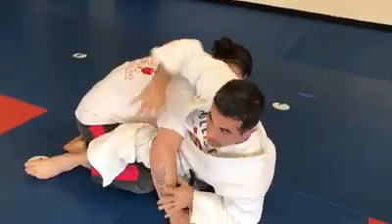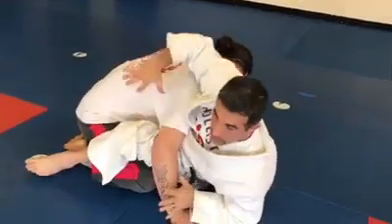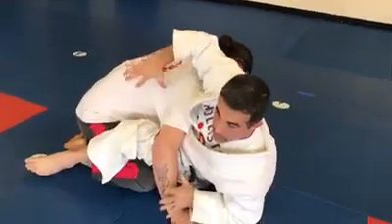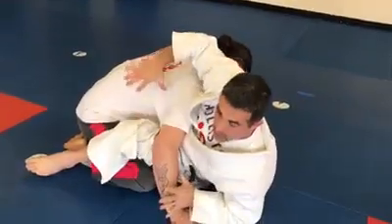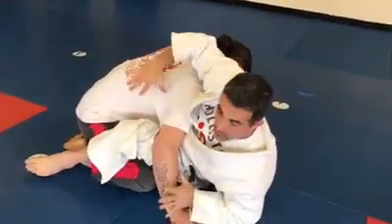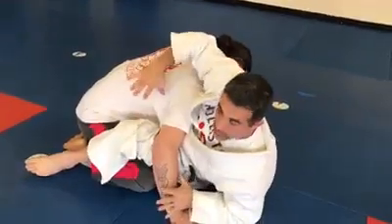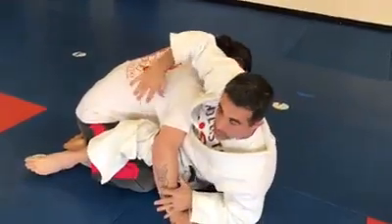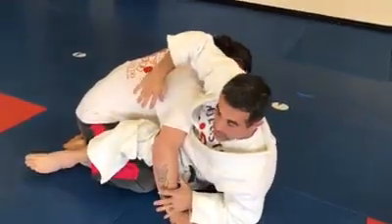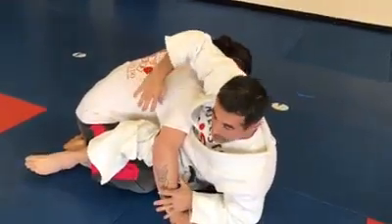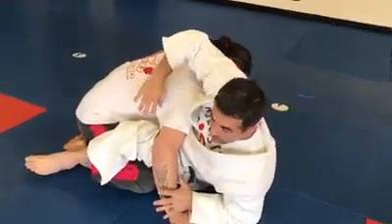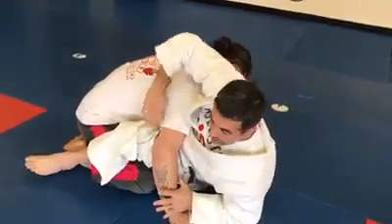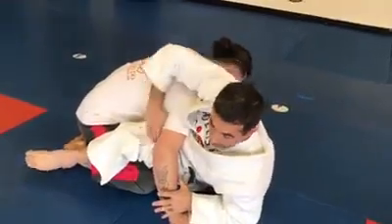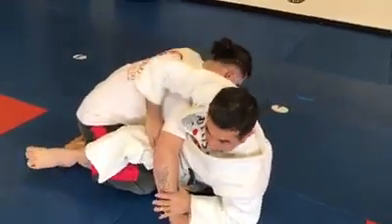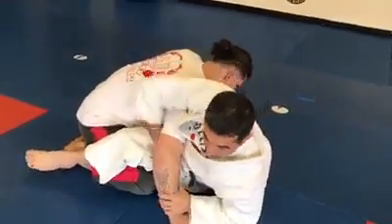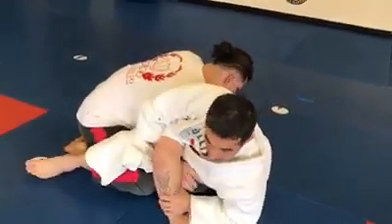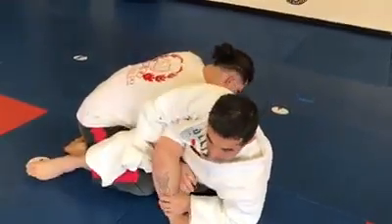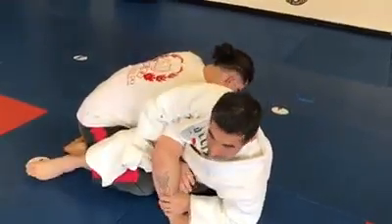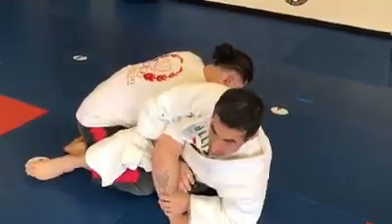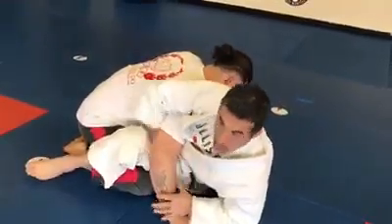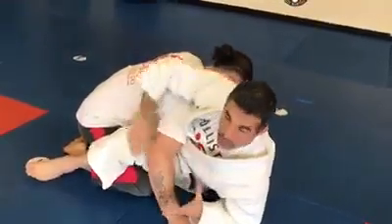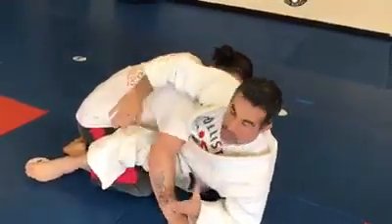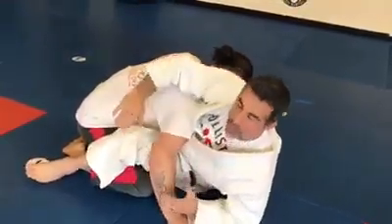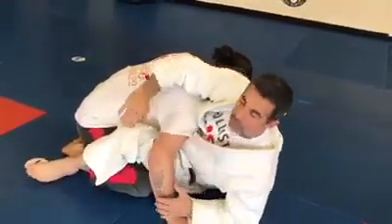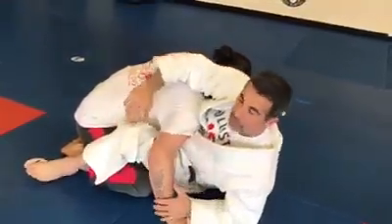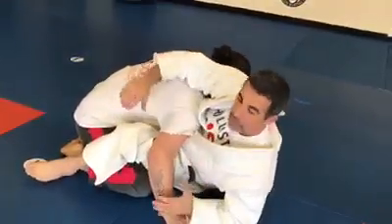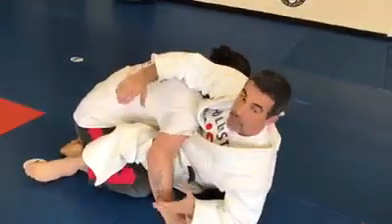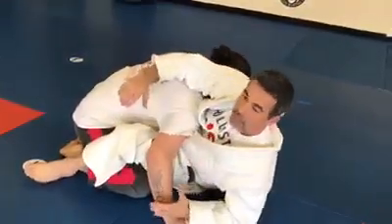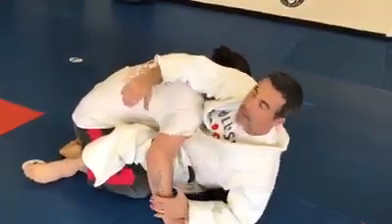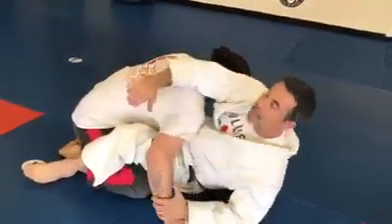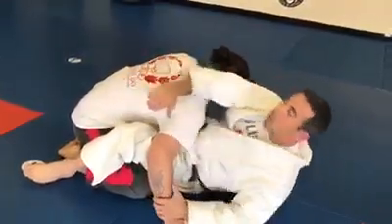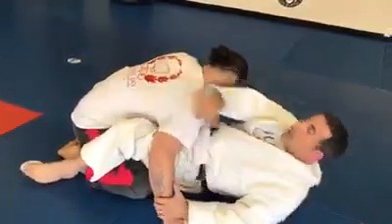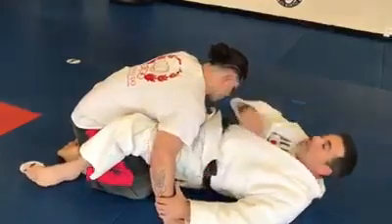He's a big, strong dude, and even my two arms against his one may be a bigger fight than I want.